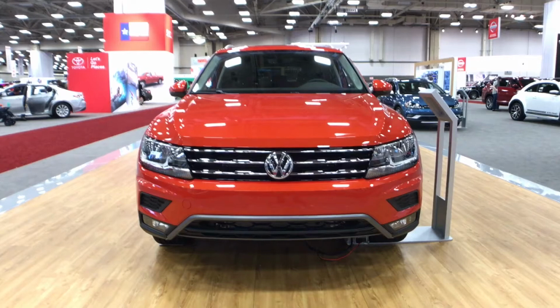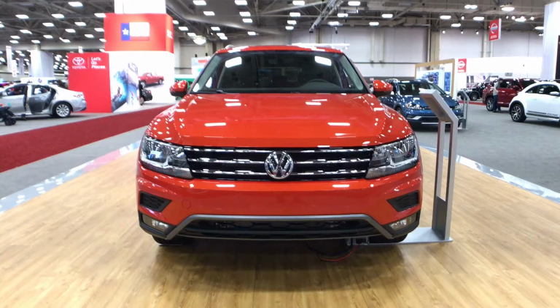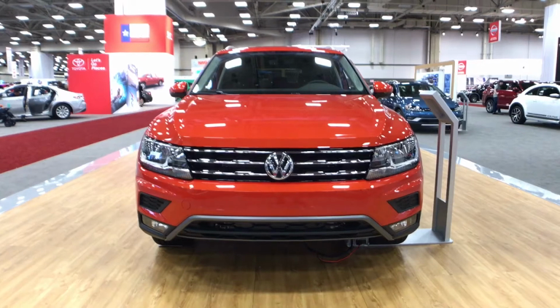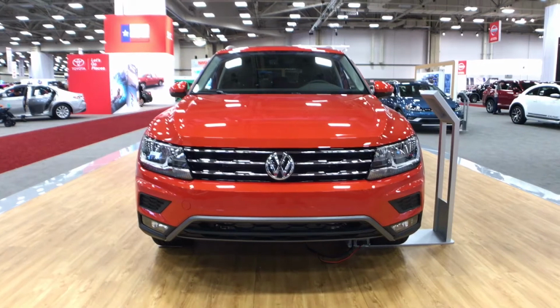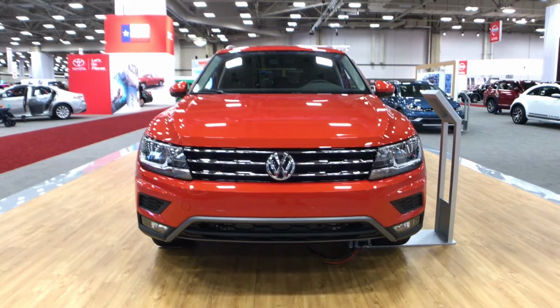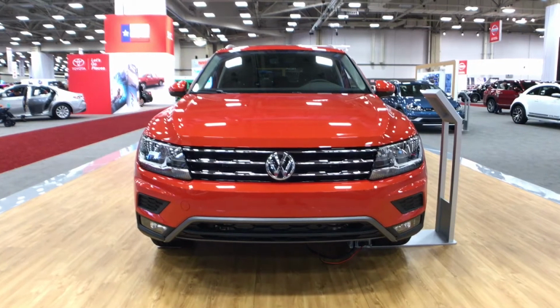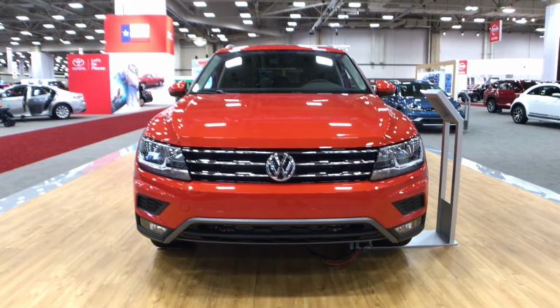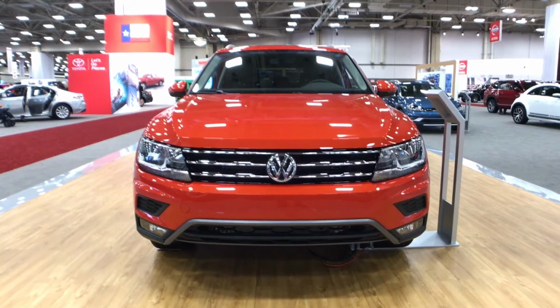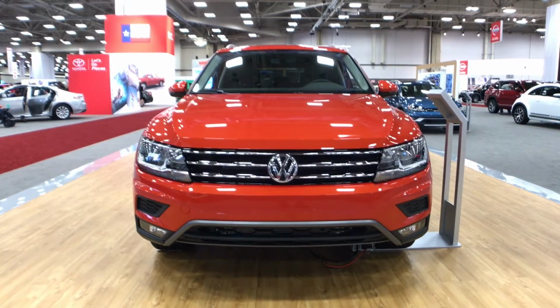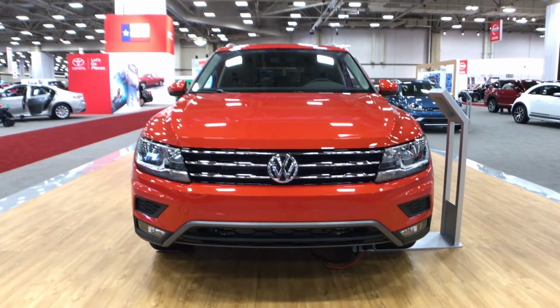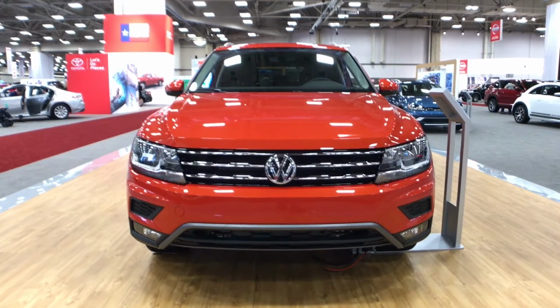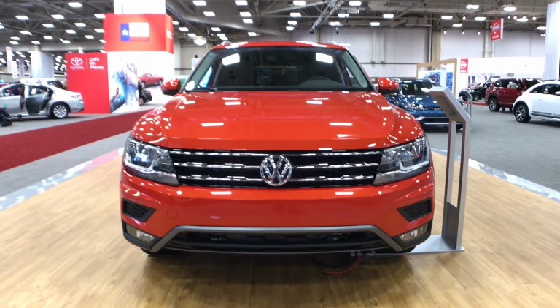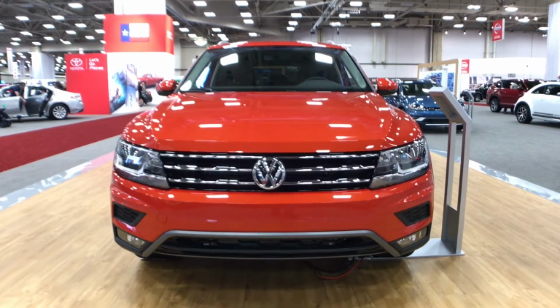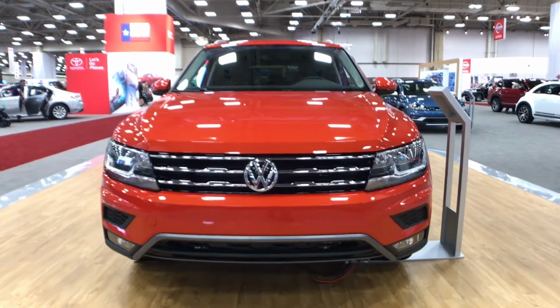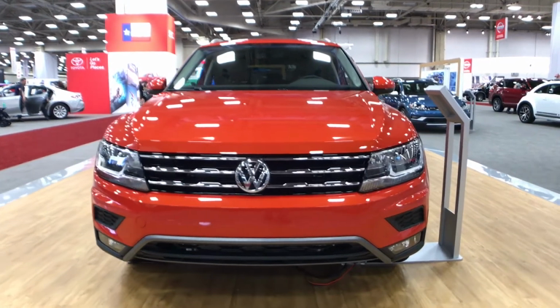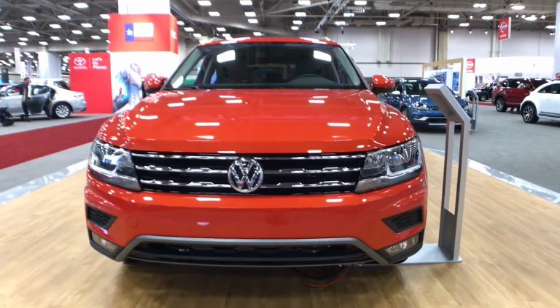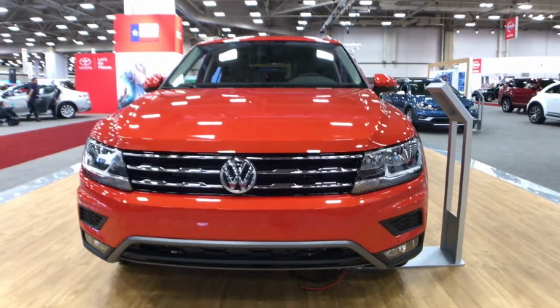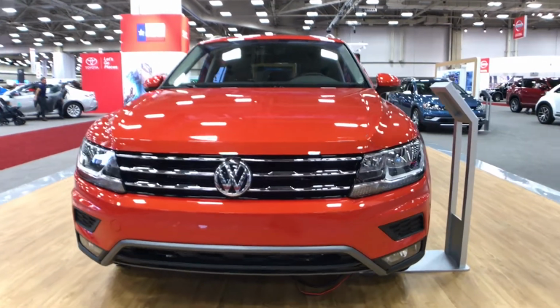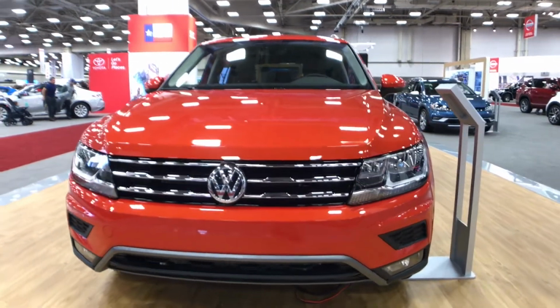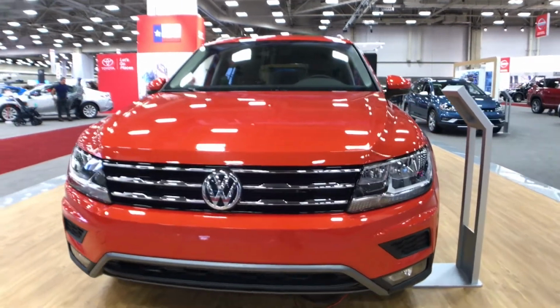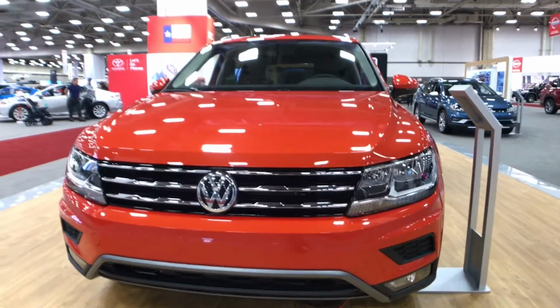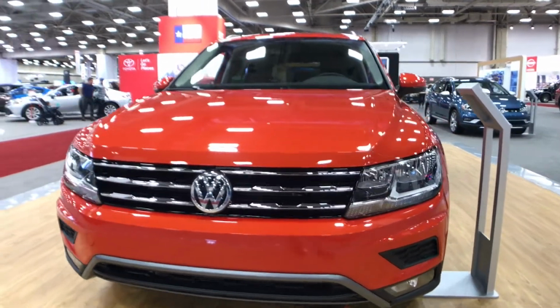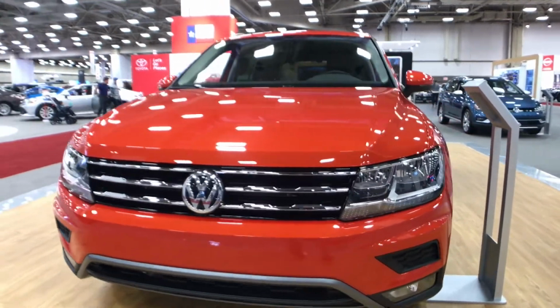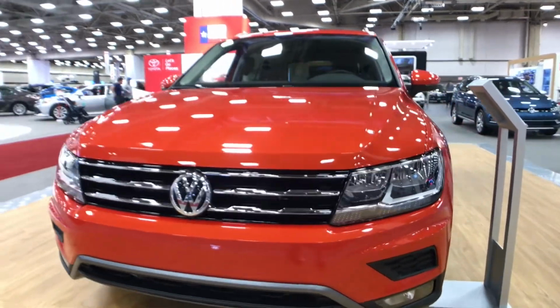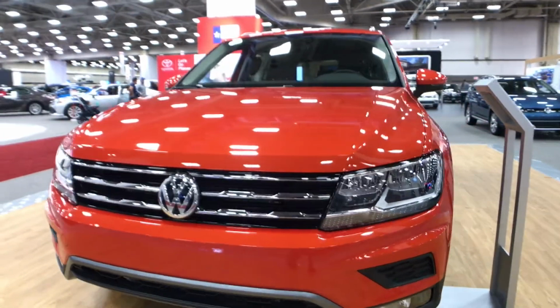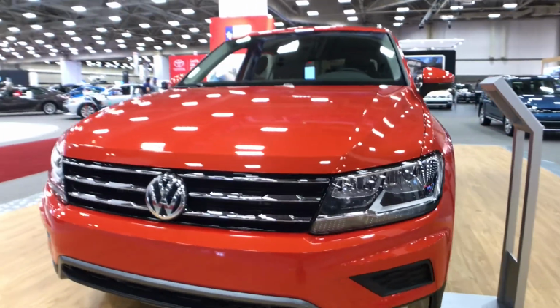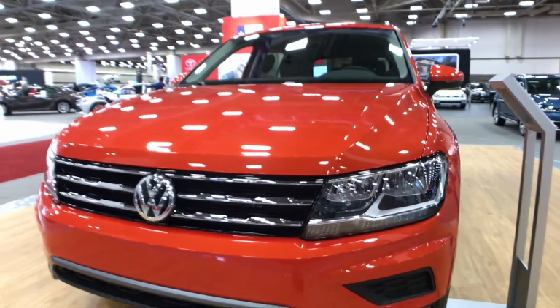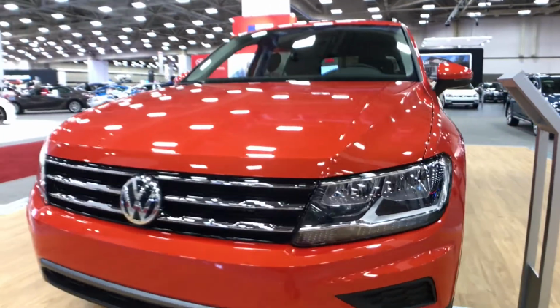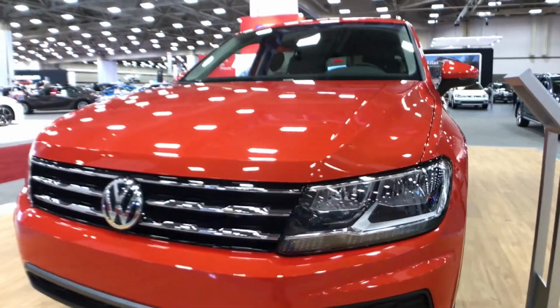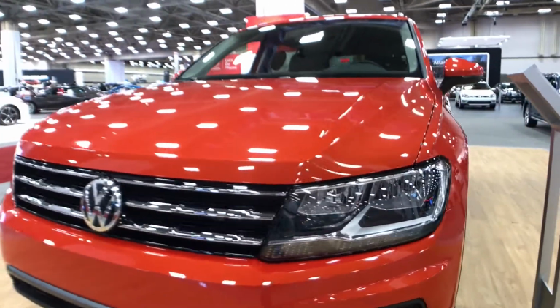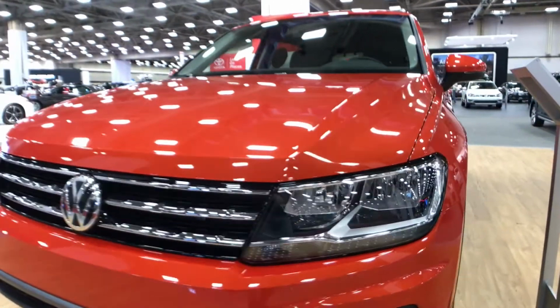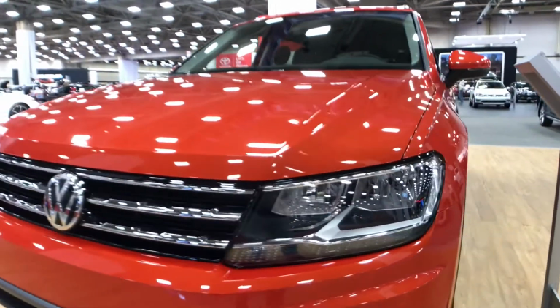All new for 2018 is the Volkswagen Tiguan. This is the SEL 4Motion model.